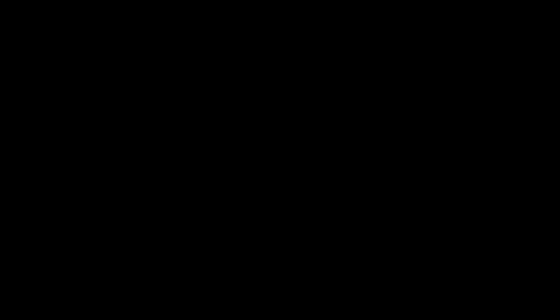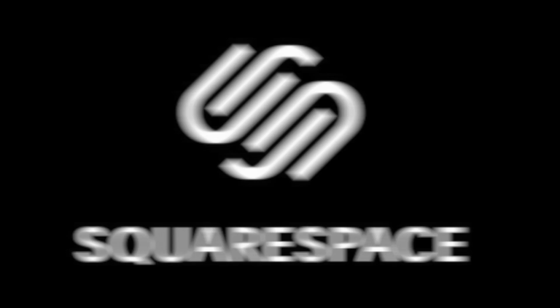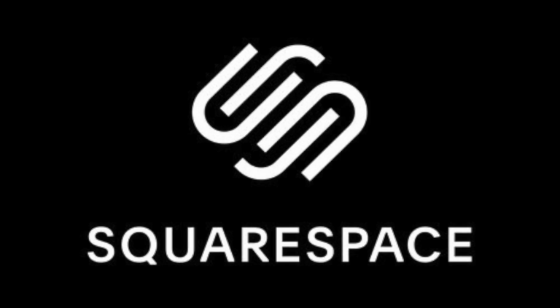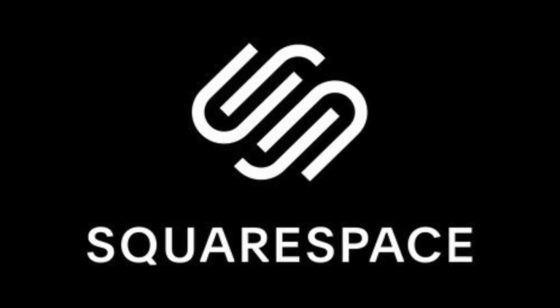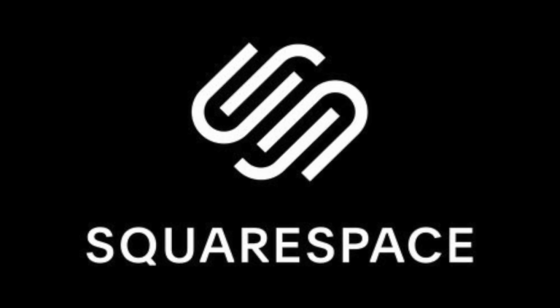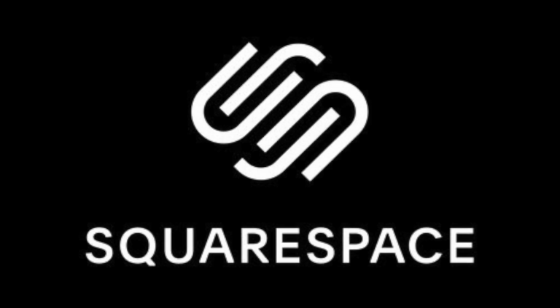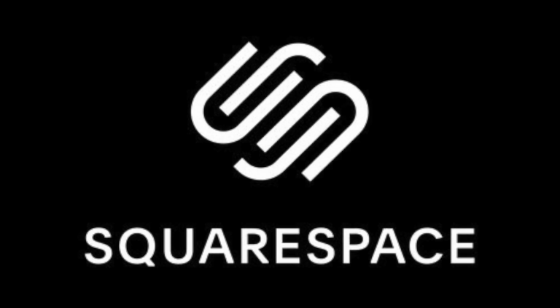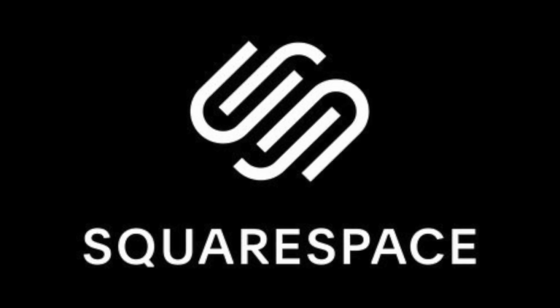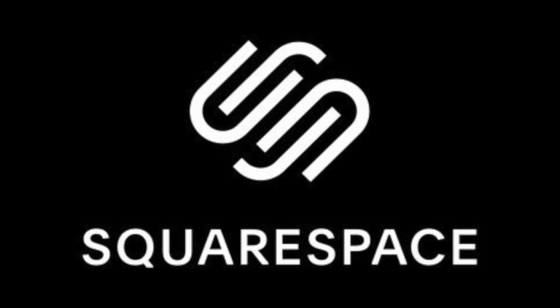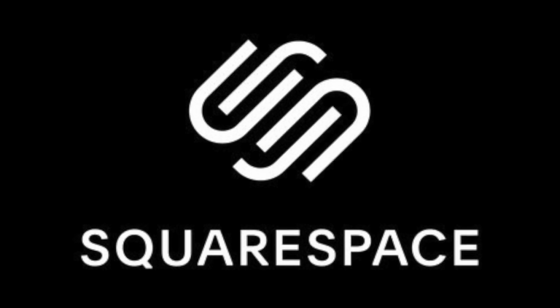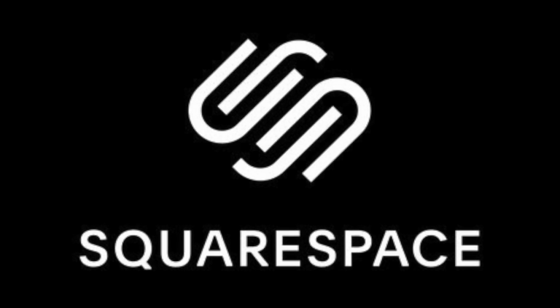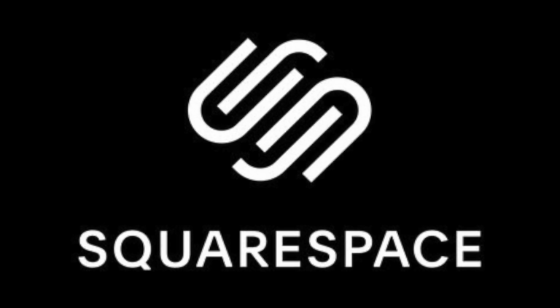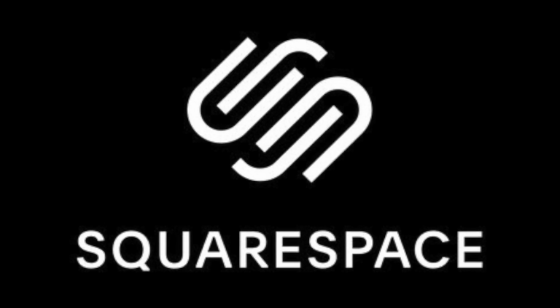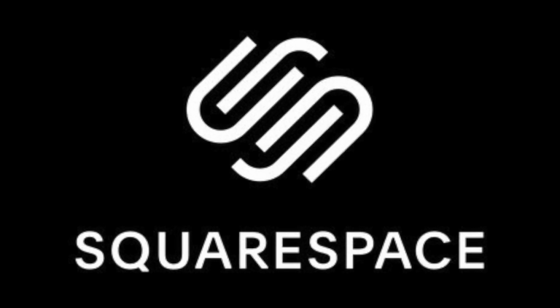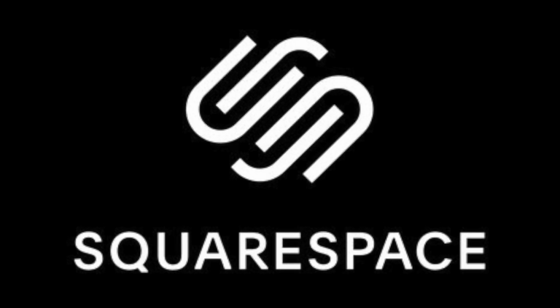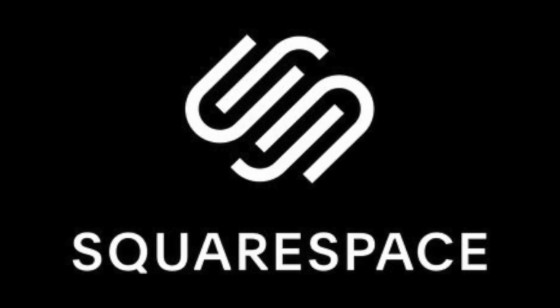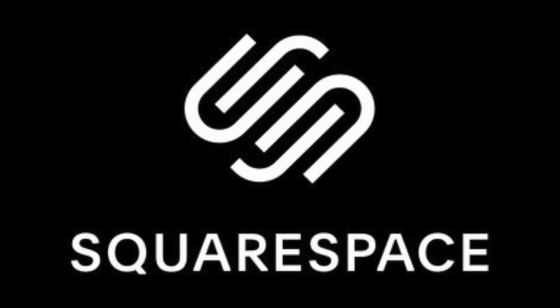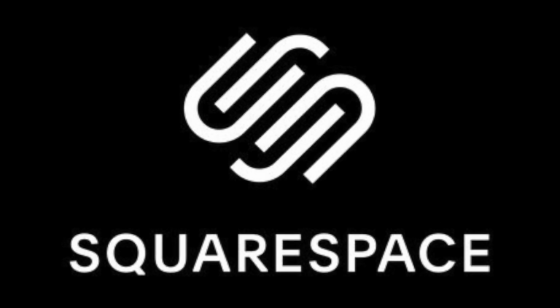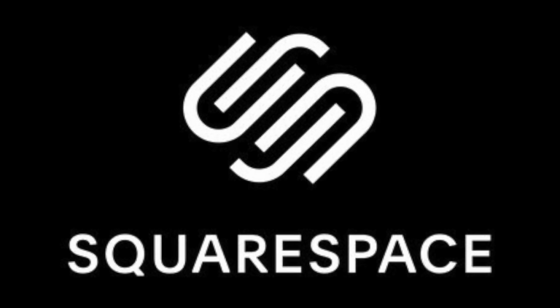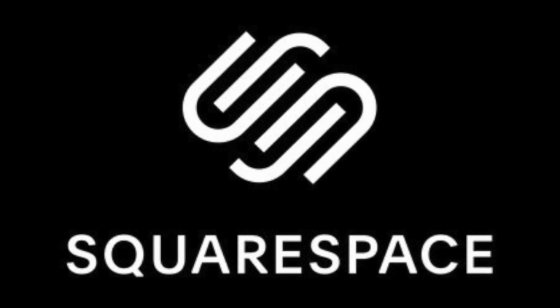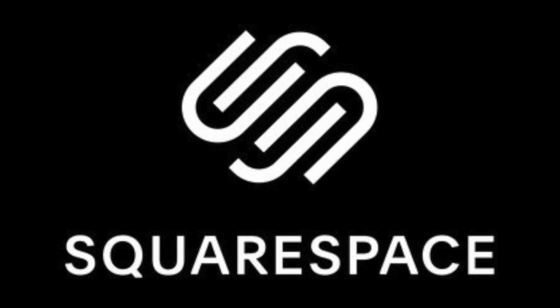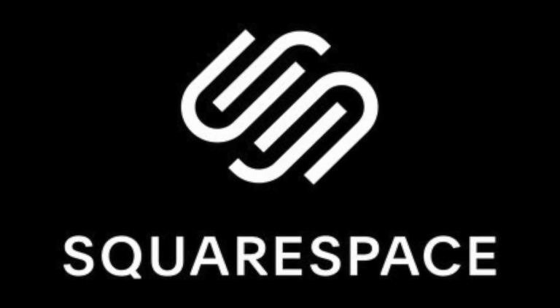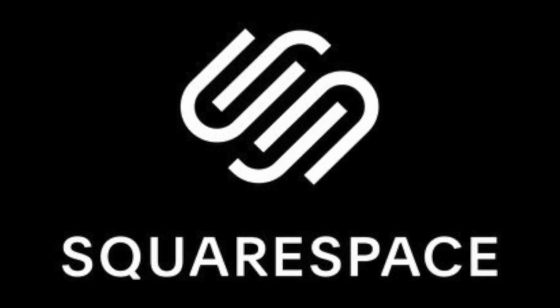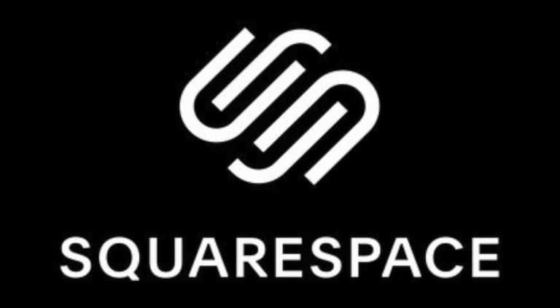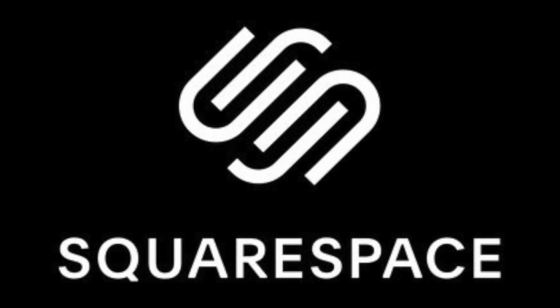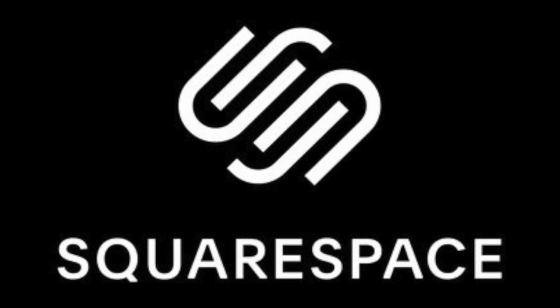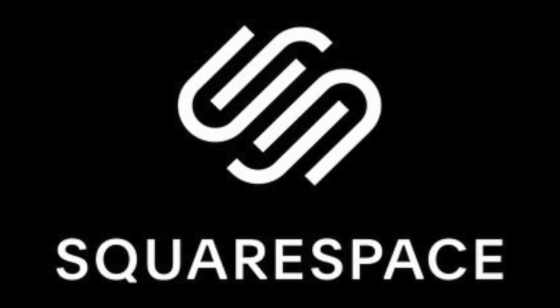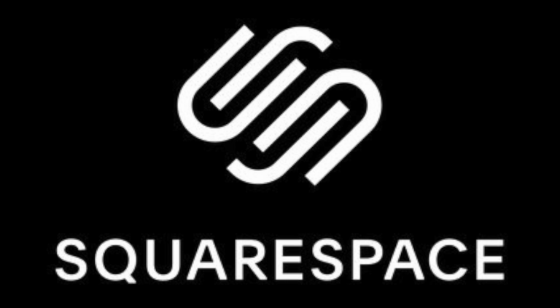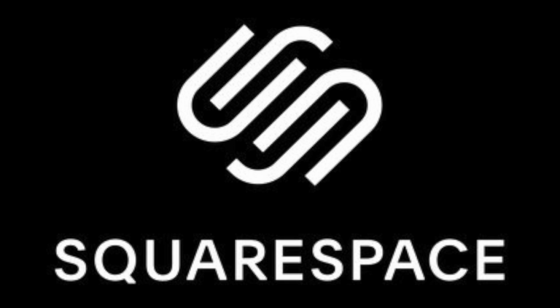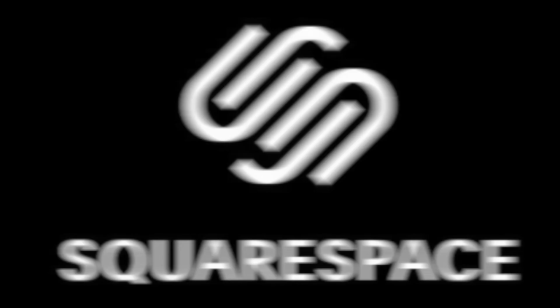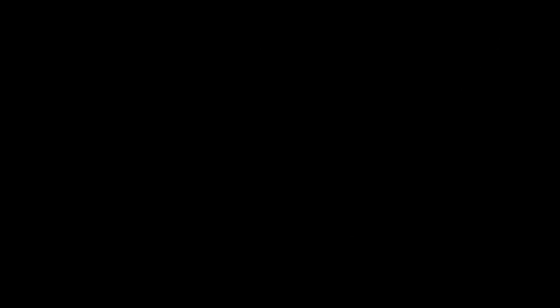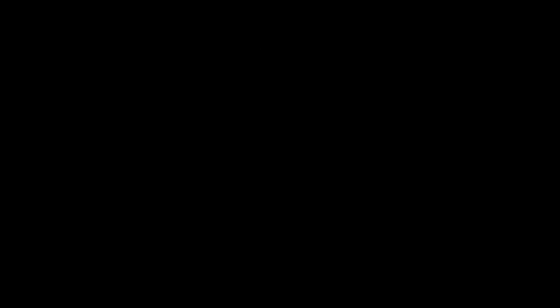Special thanks to Squarespace for sponsoring today's video. Stay tuned and hear more about what they've got to offer at the end of the video.